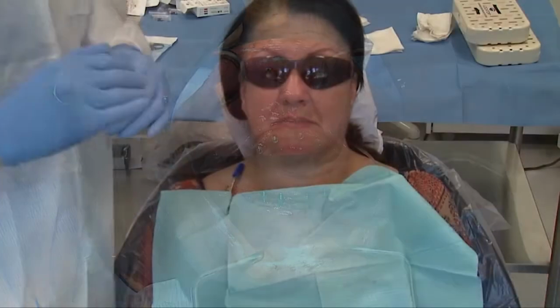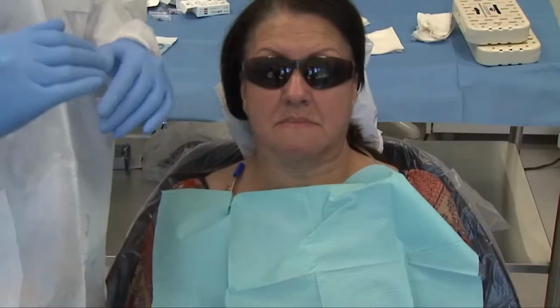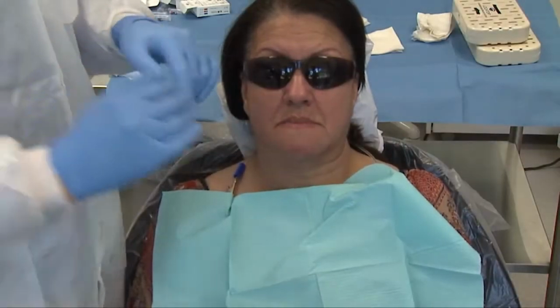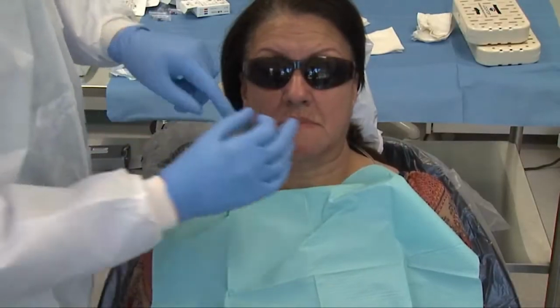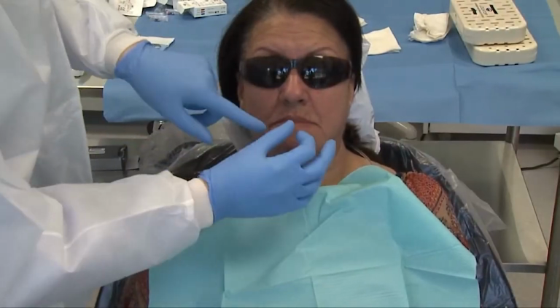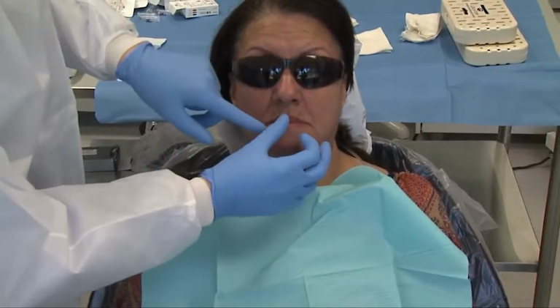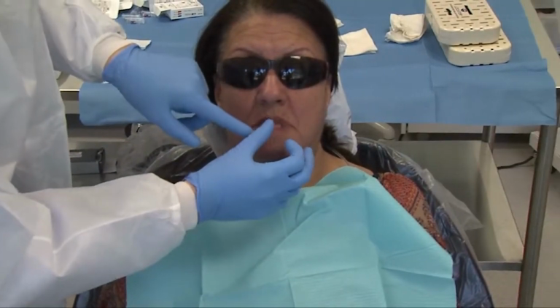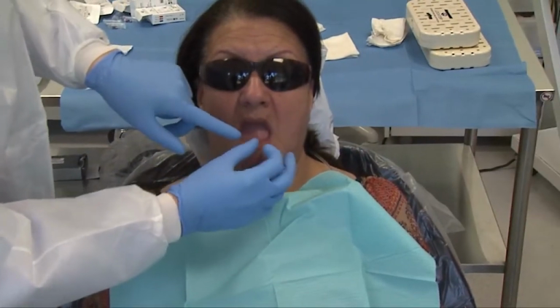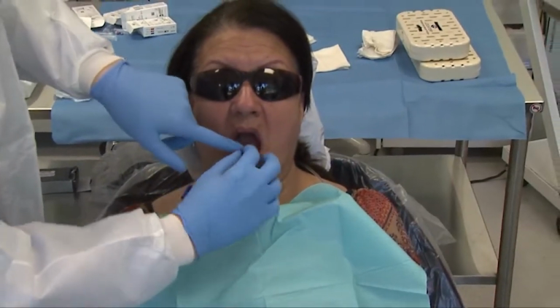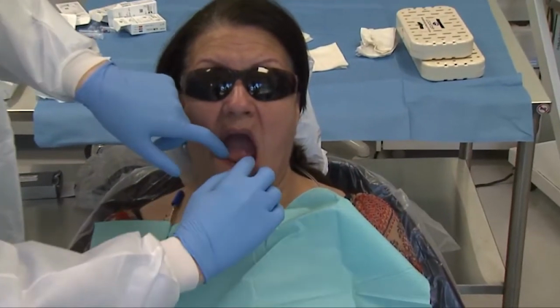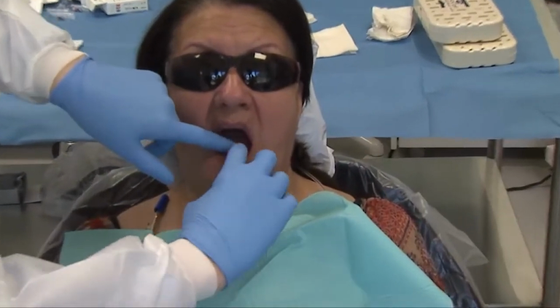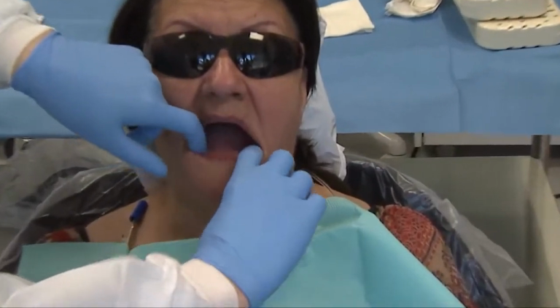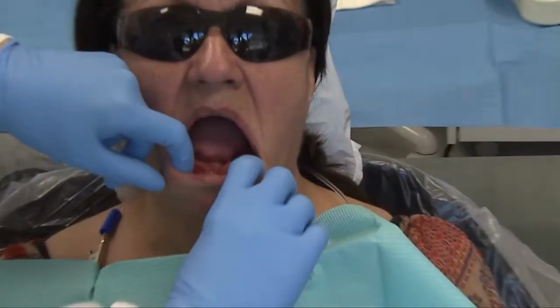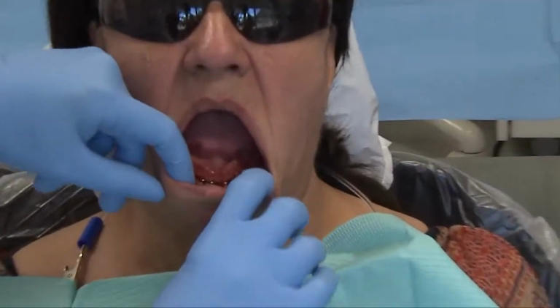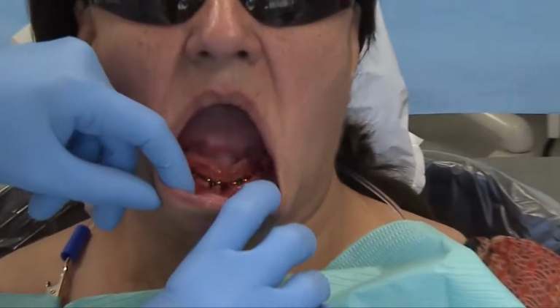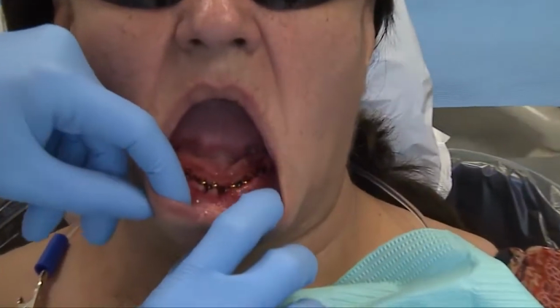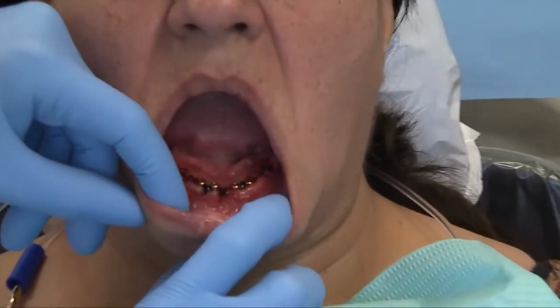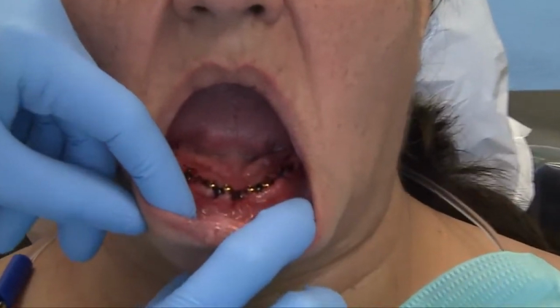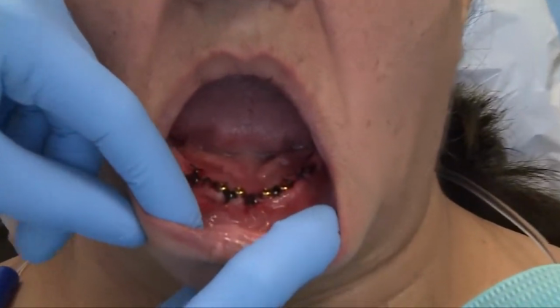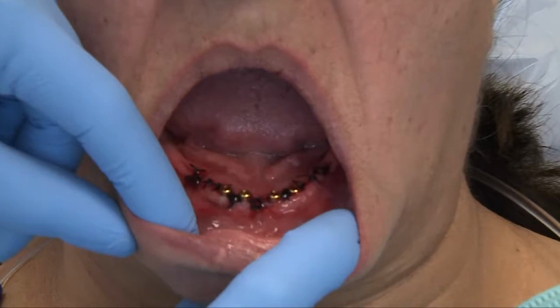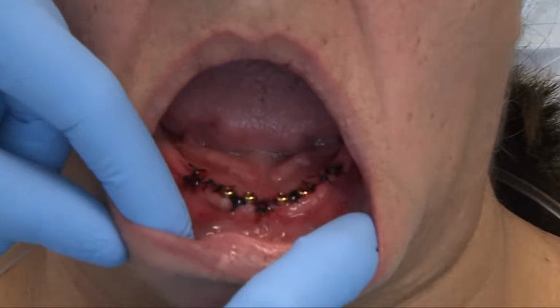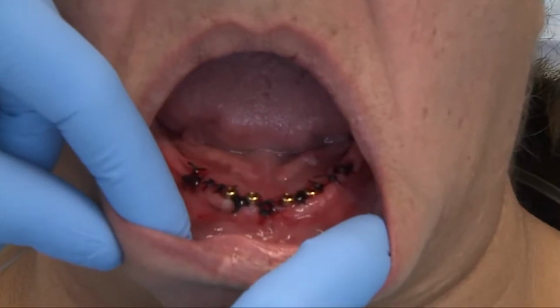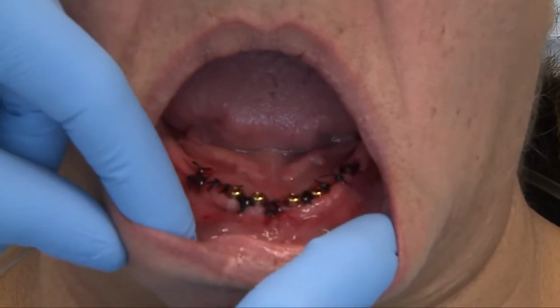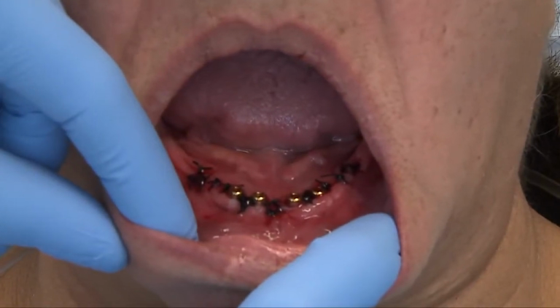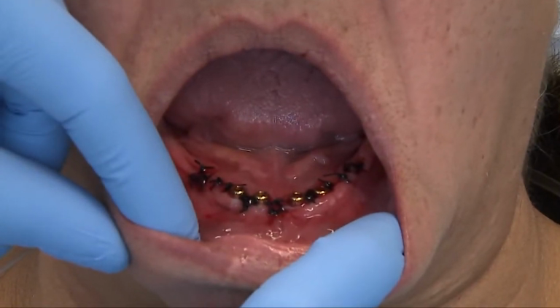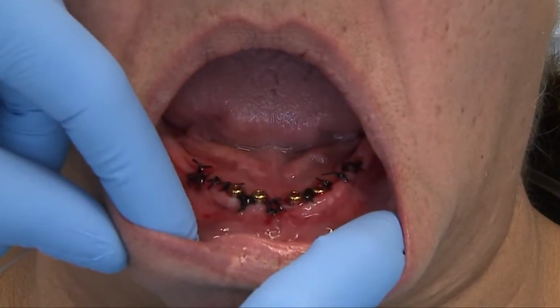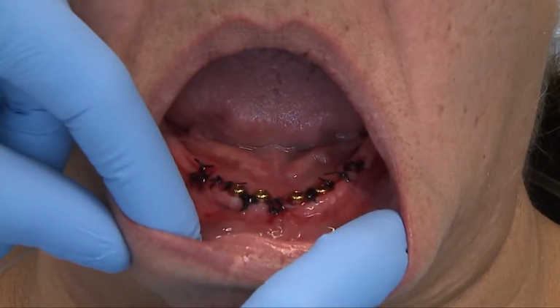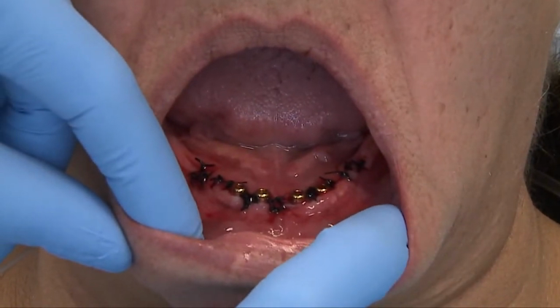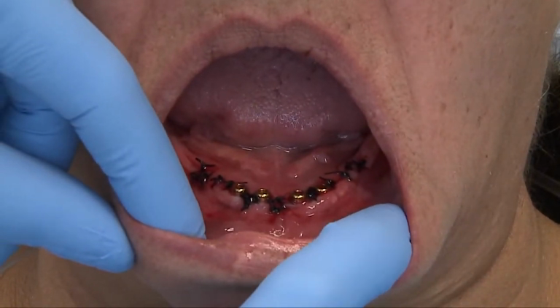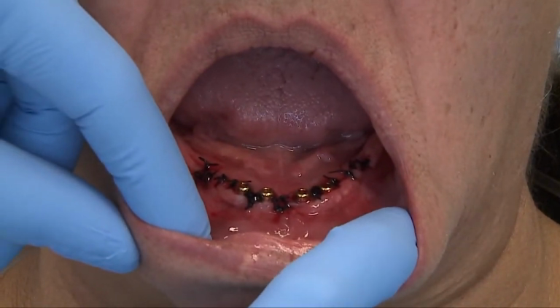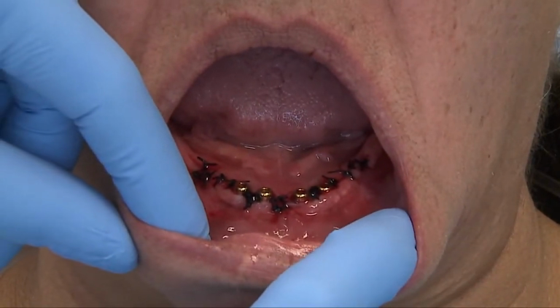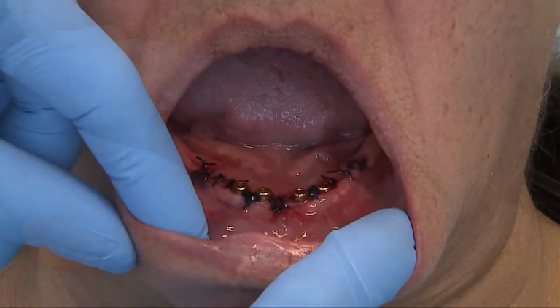Okay, and open. Alright. So here's our final implant positions — really nice, pretty ideal.